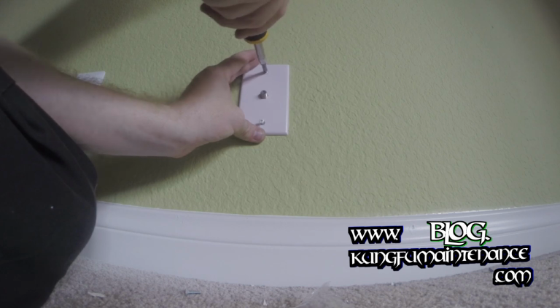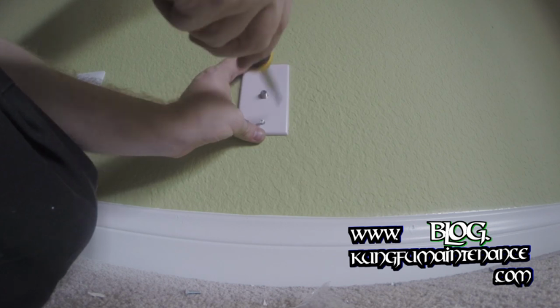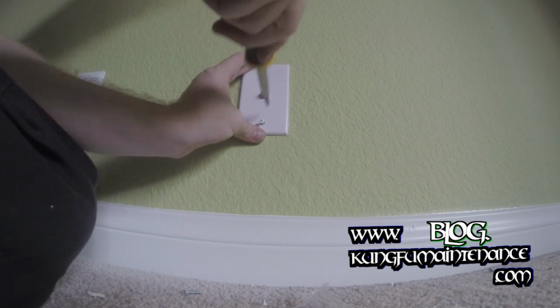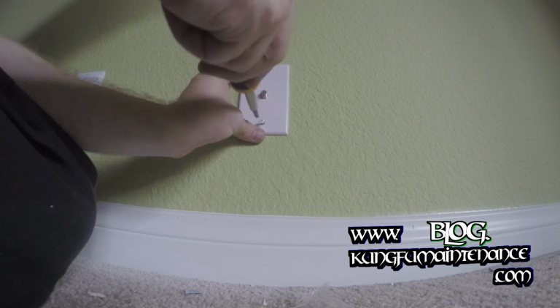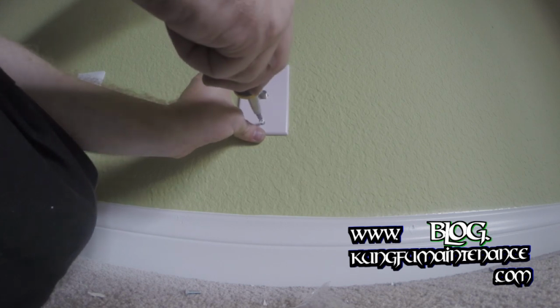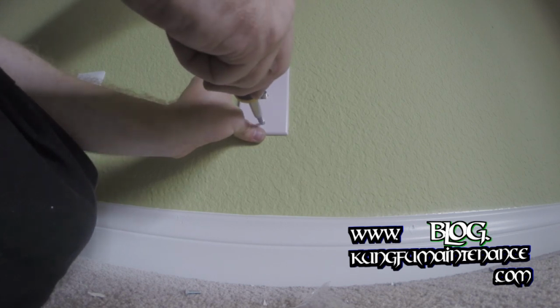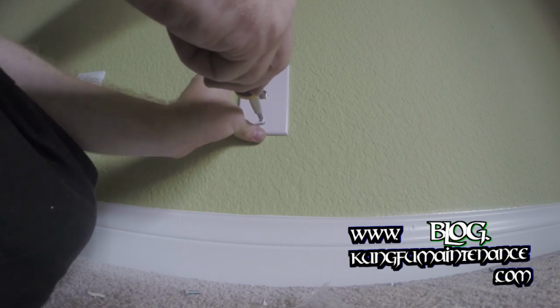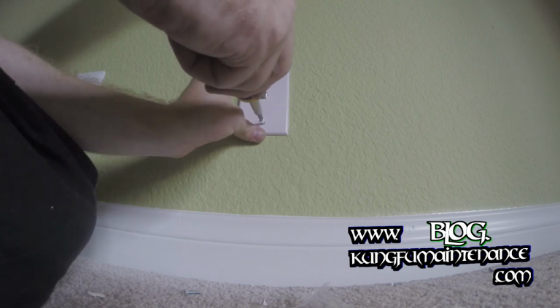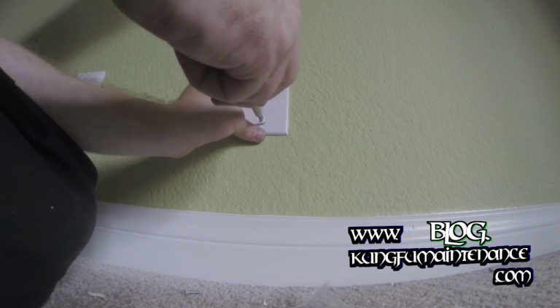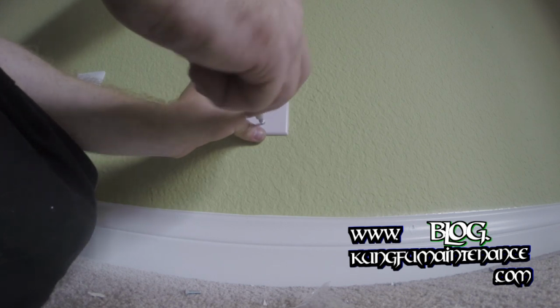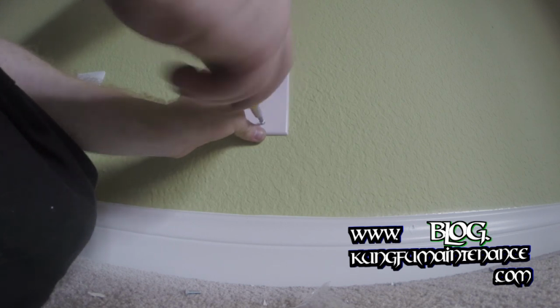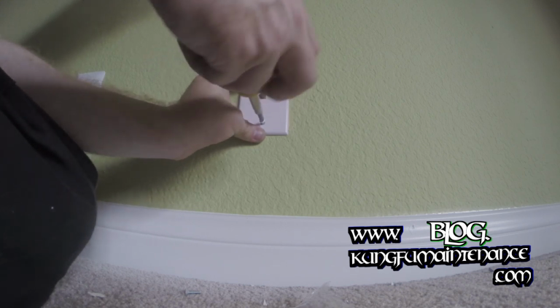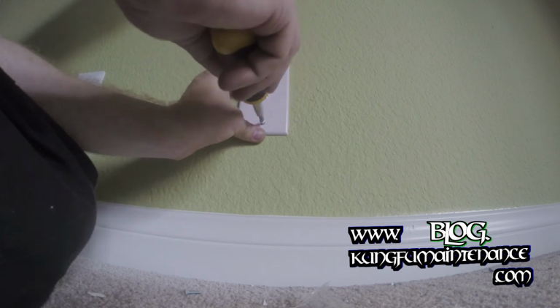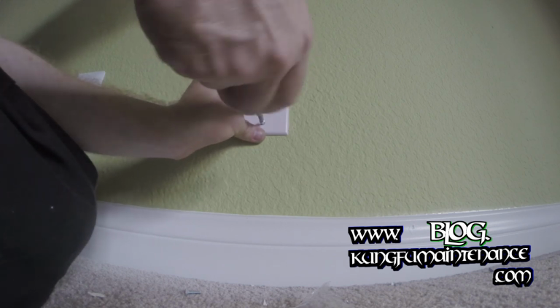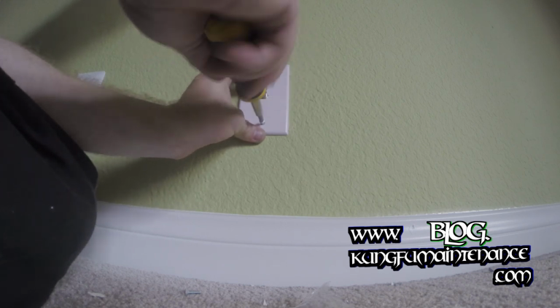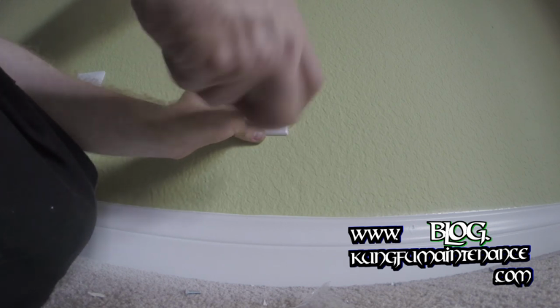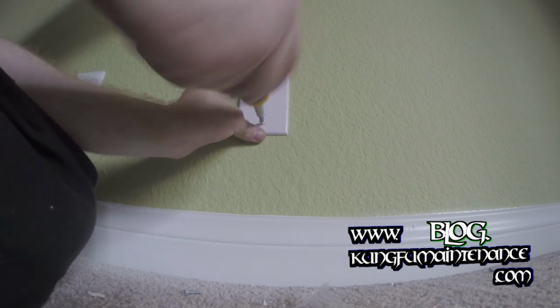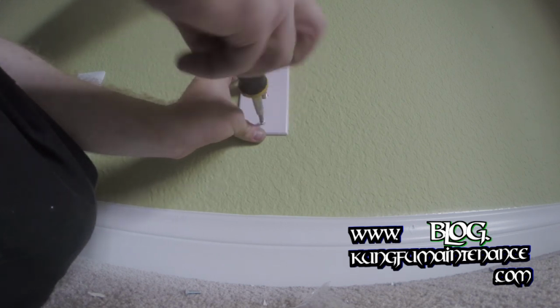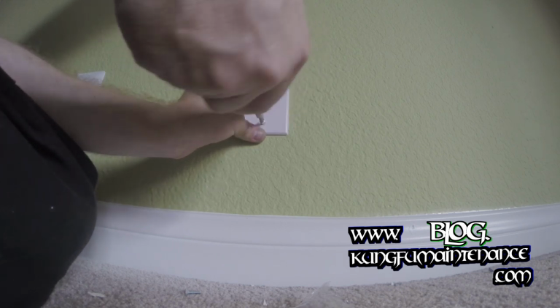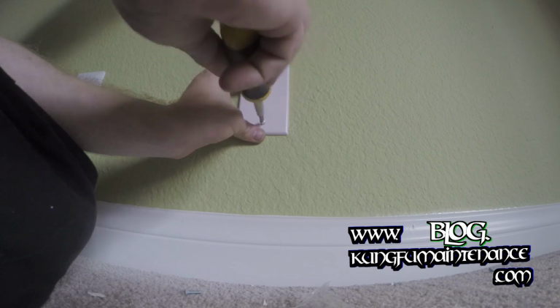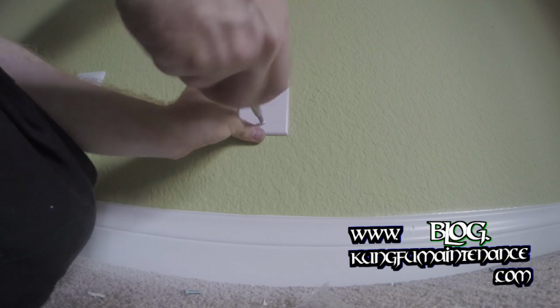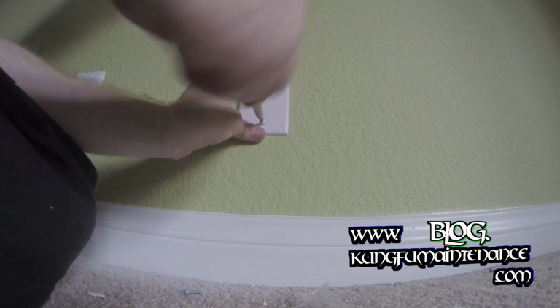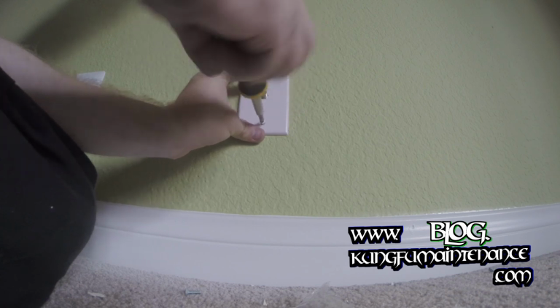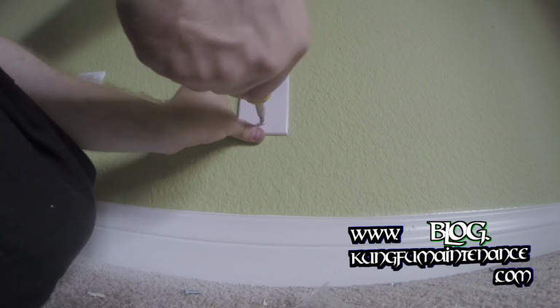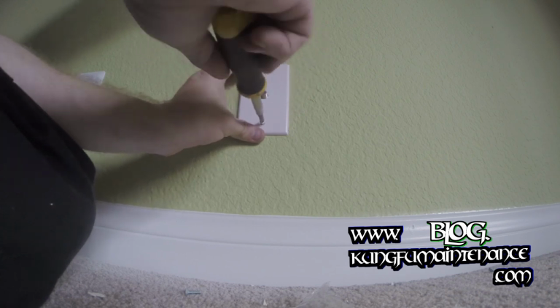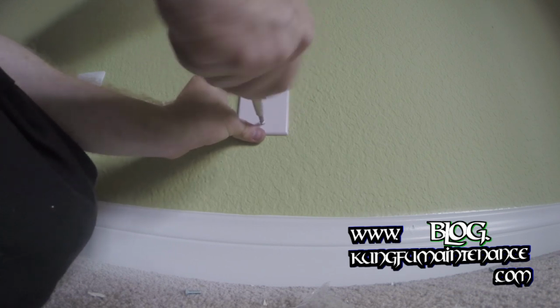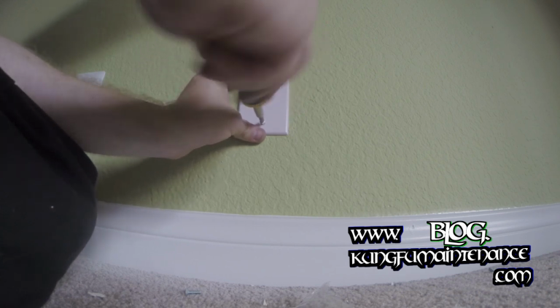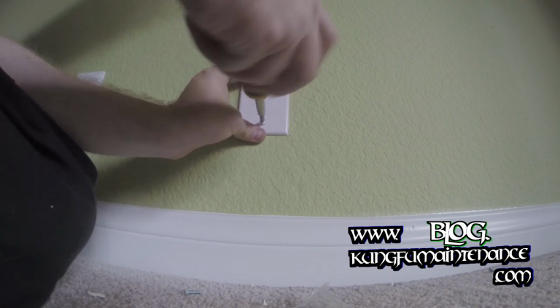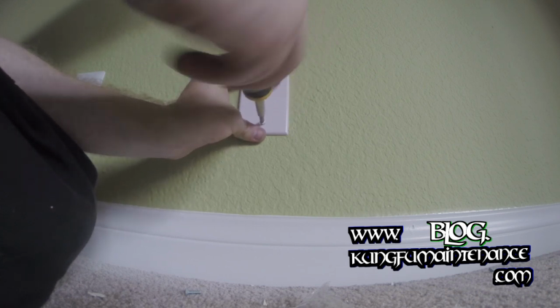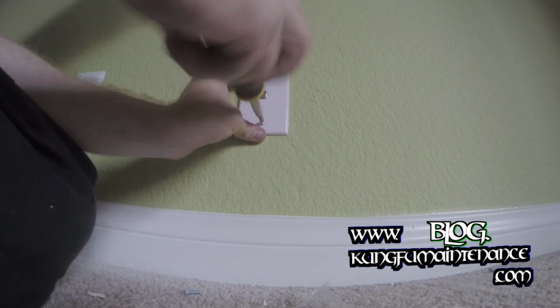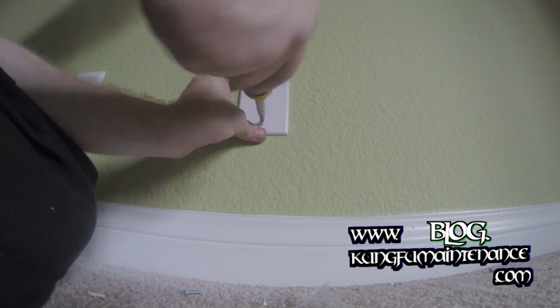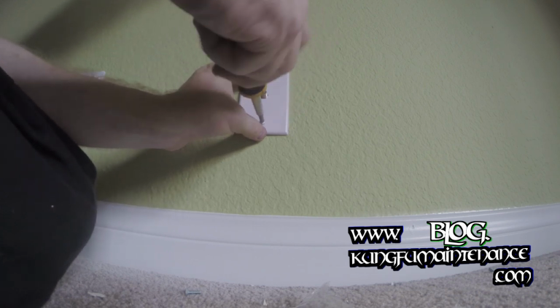We'll just screw it down nice and simple. This way when someone goes to hook up their TV they can just hook up right here. Real simple.